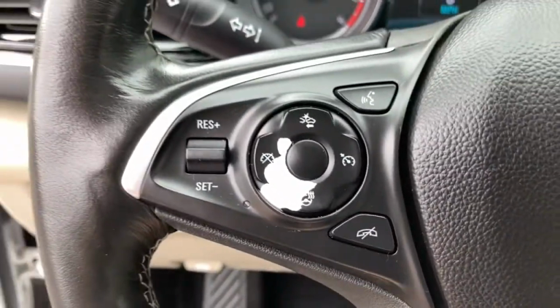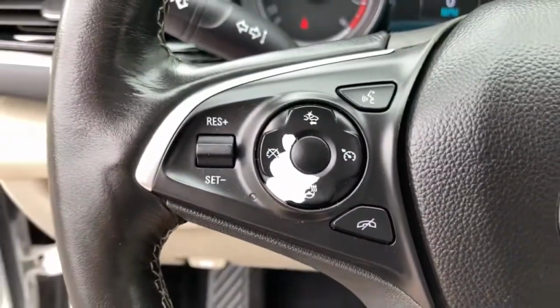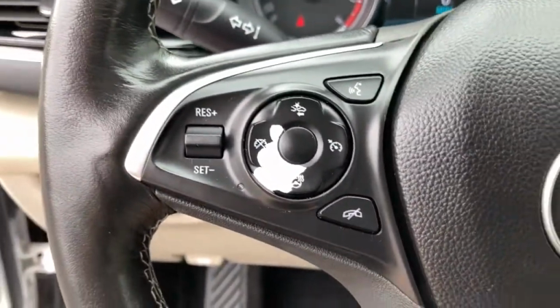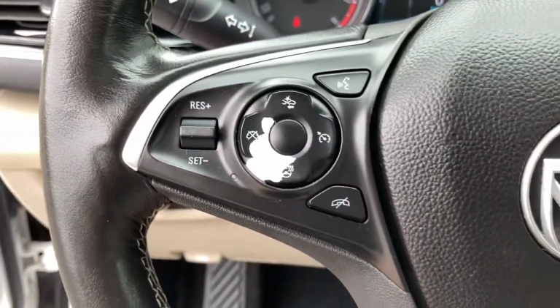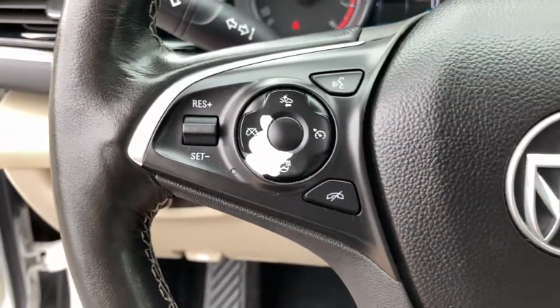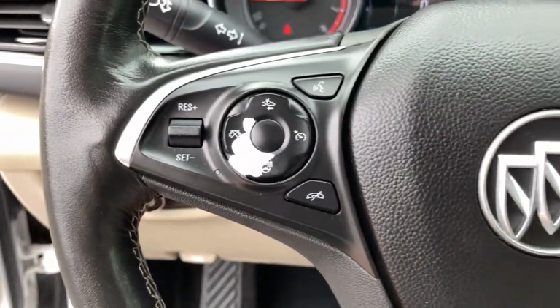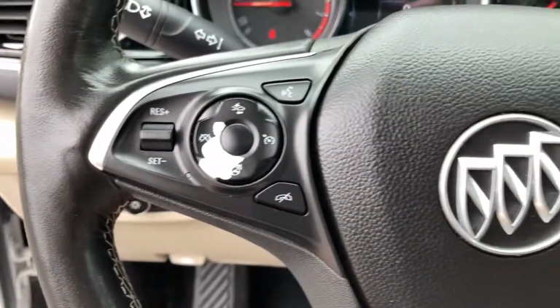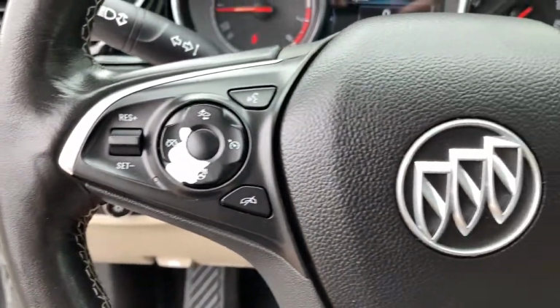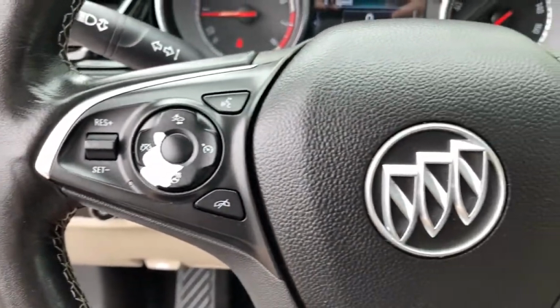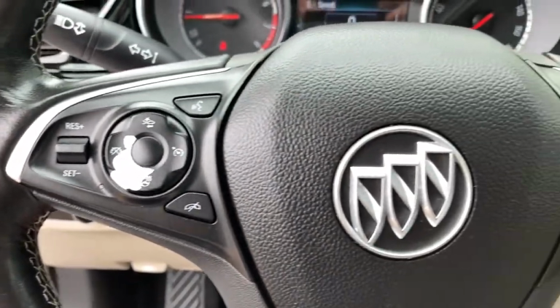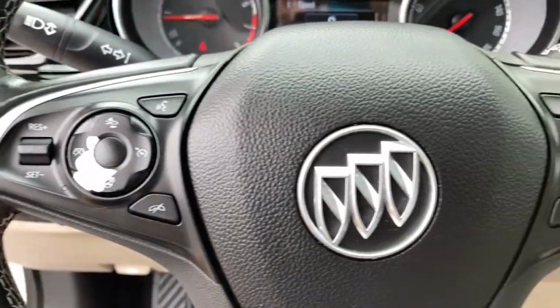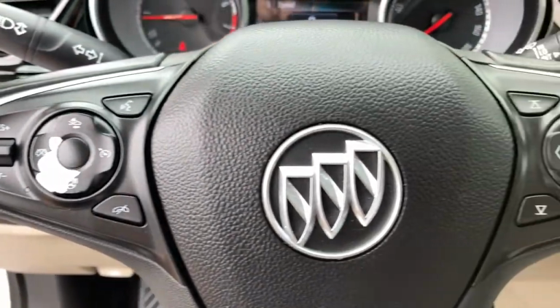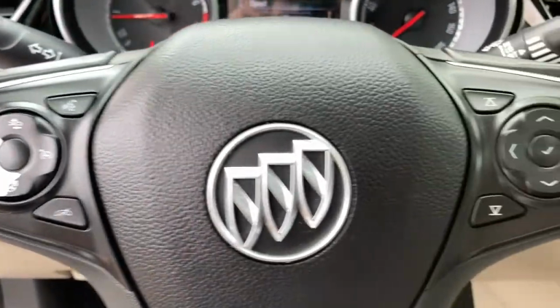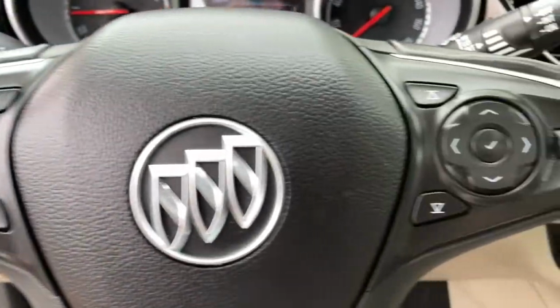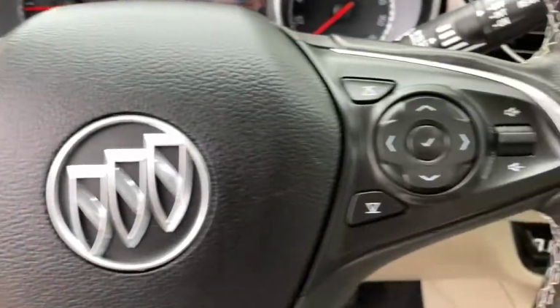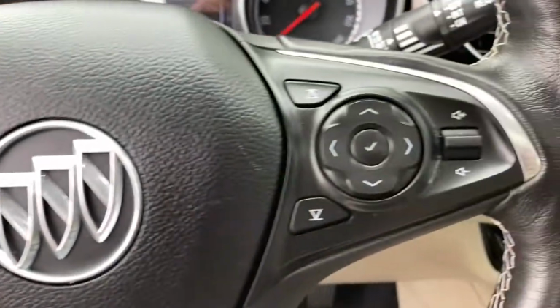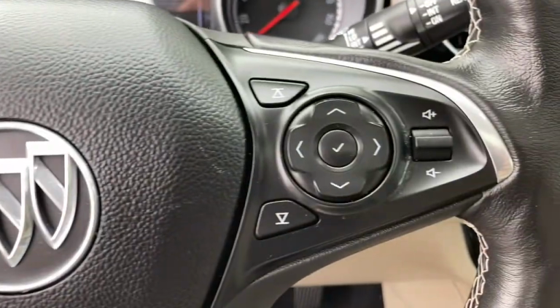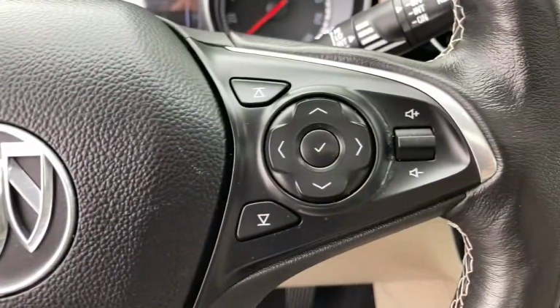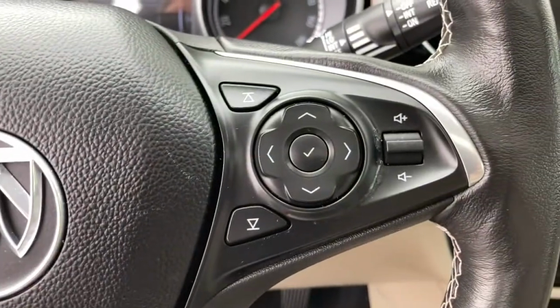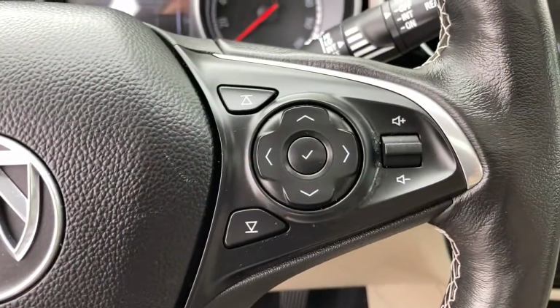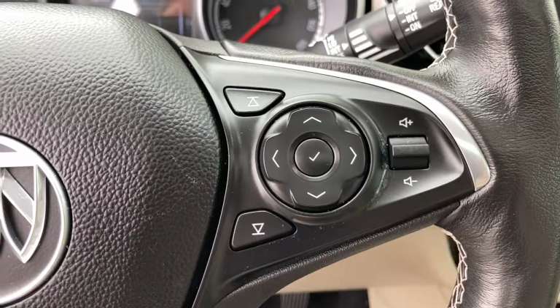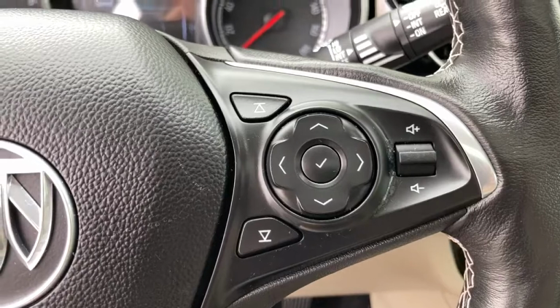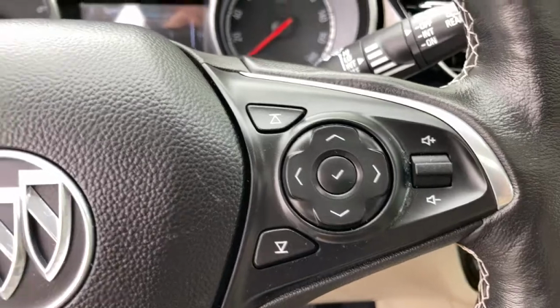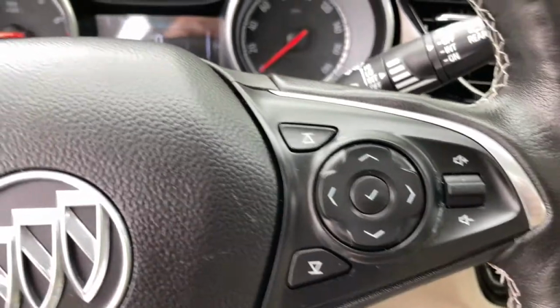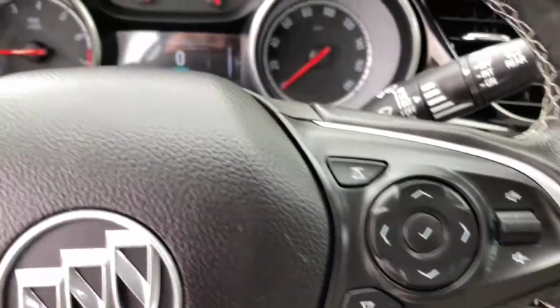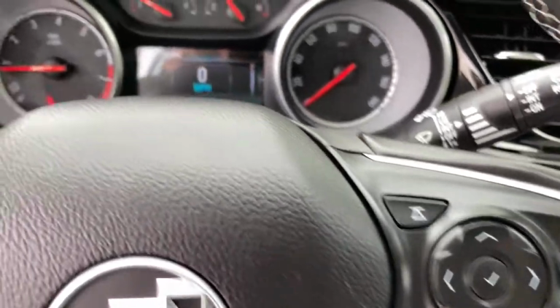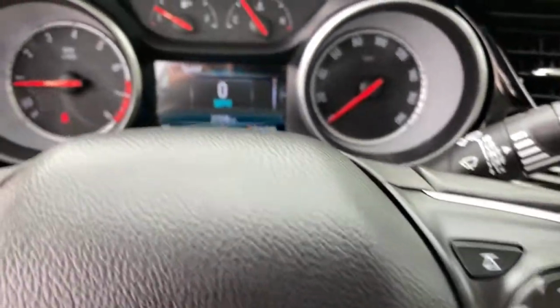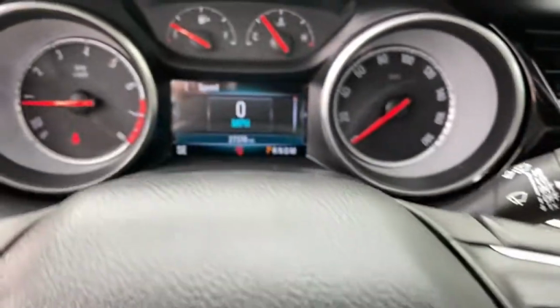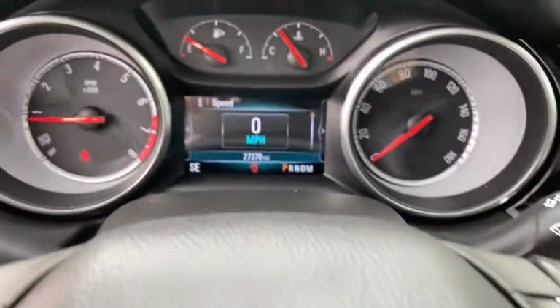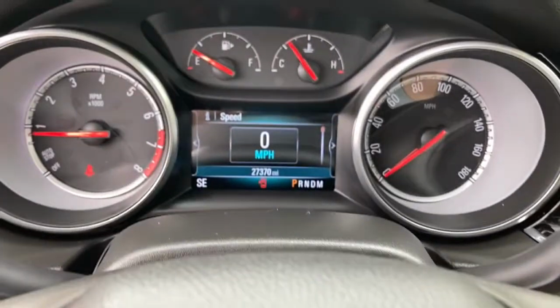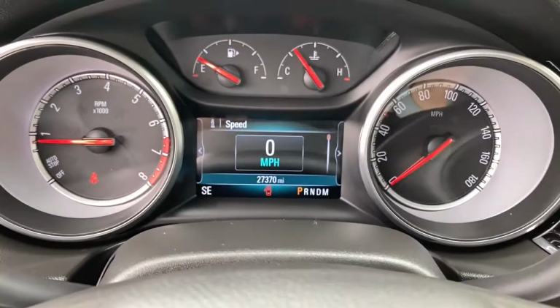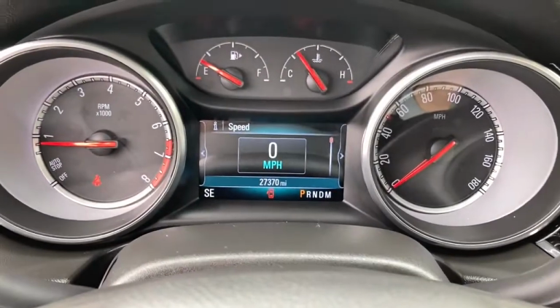Torn between a ride that's quiet and refined or sporty and athletic? Get all of the above in the Regal TourX.